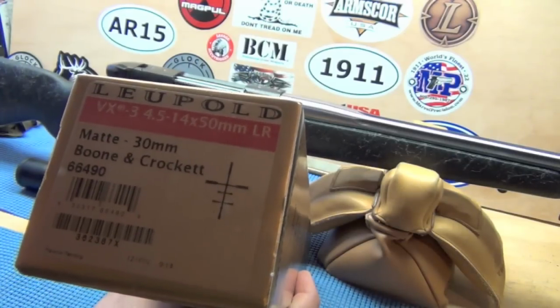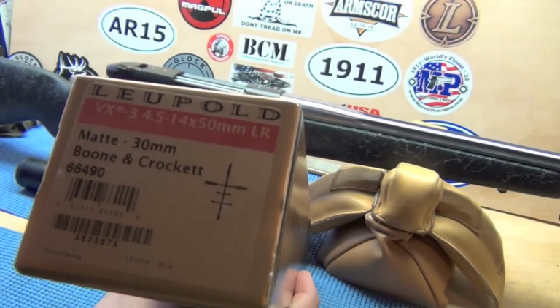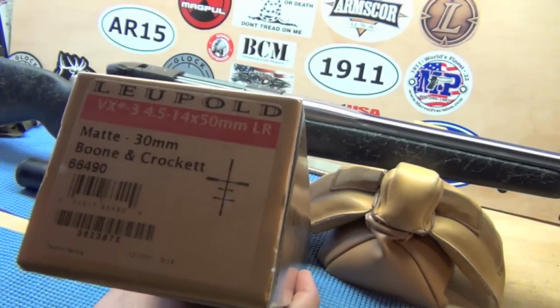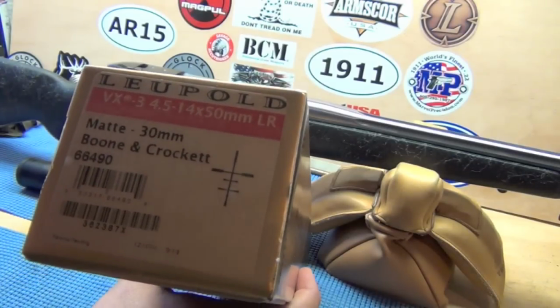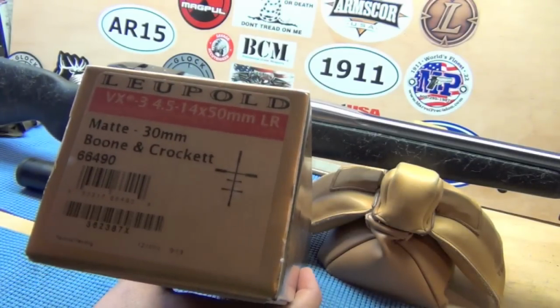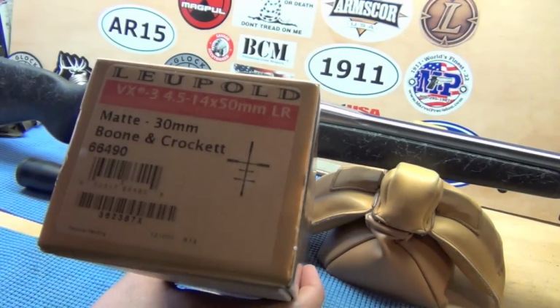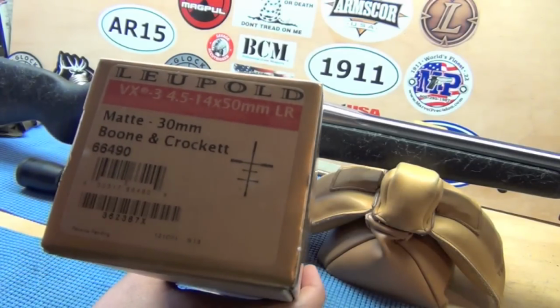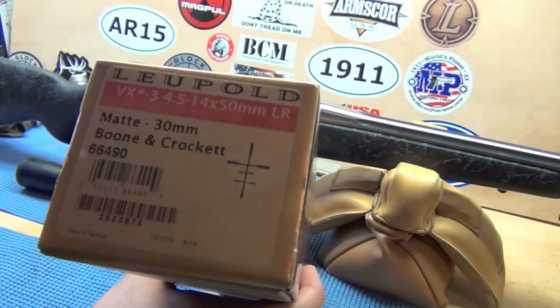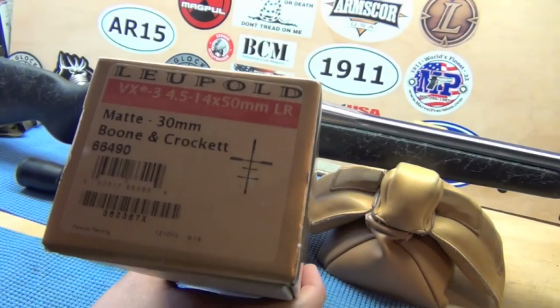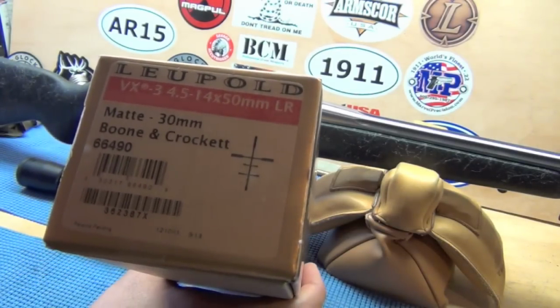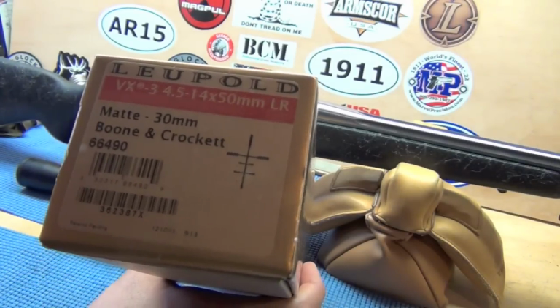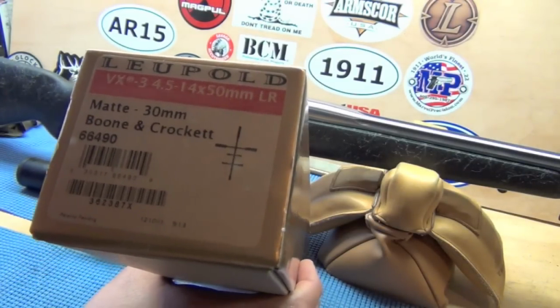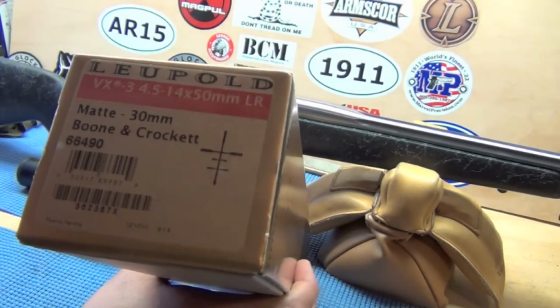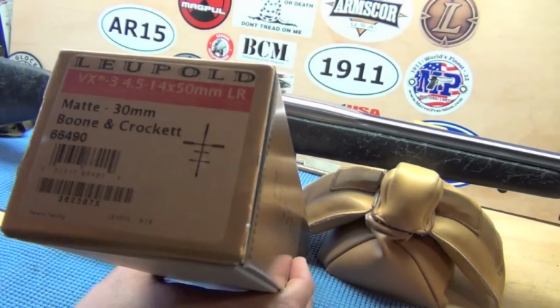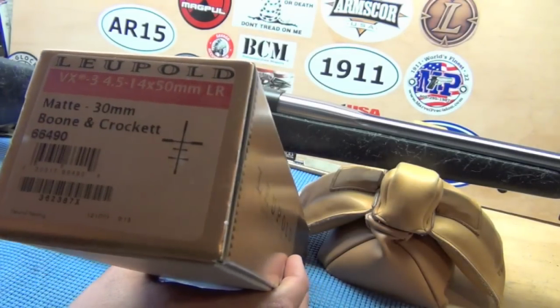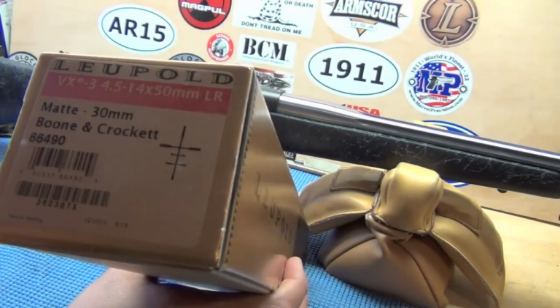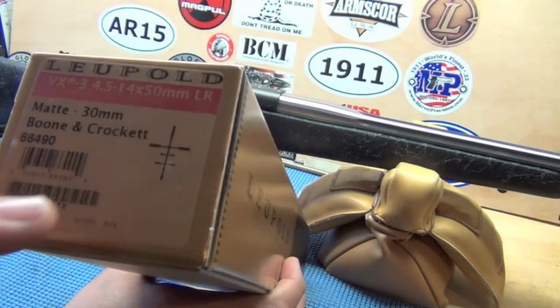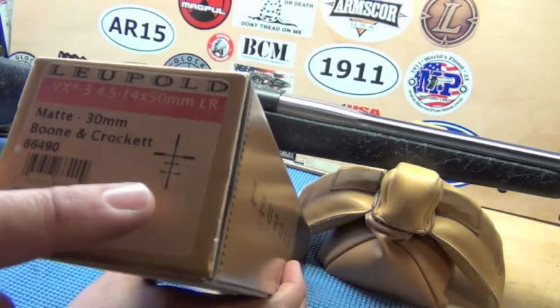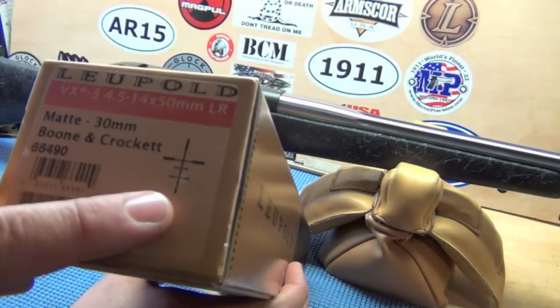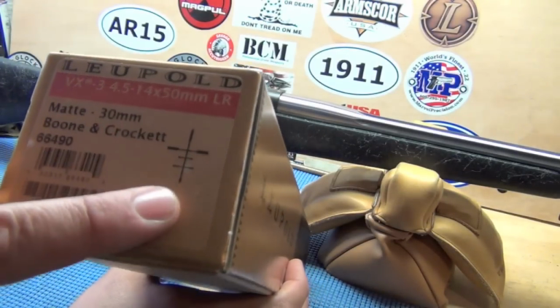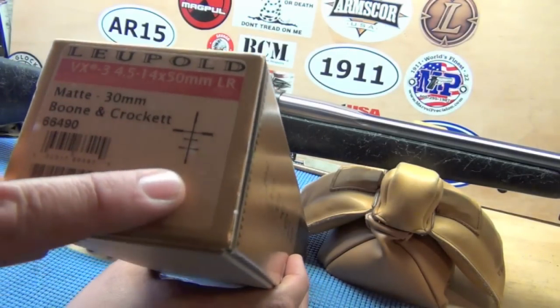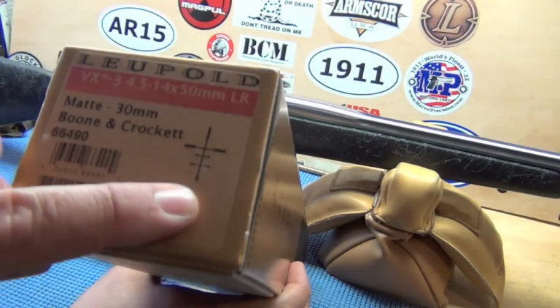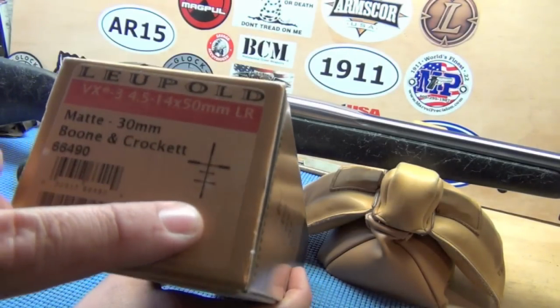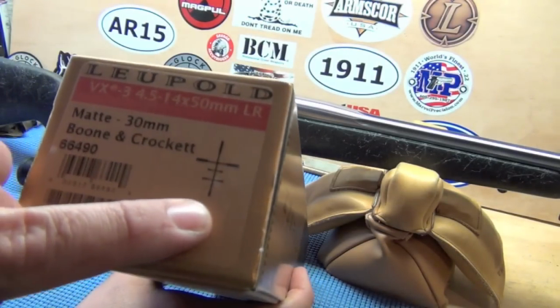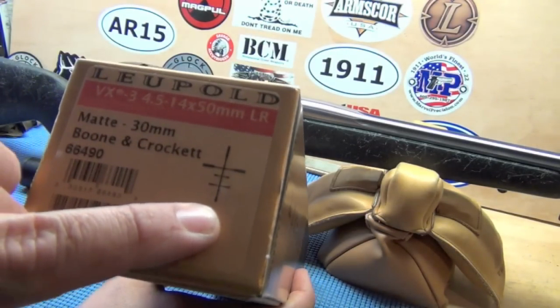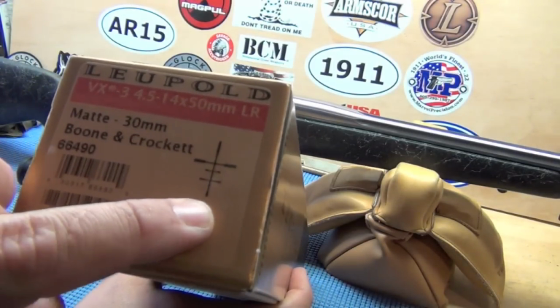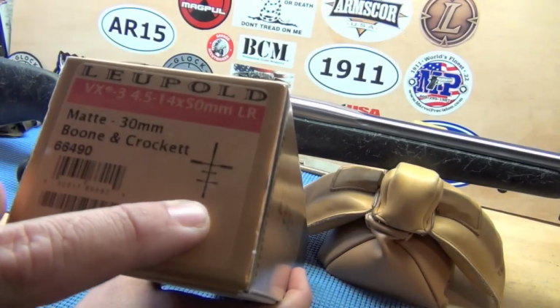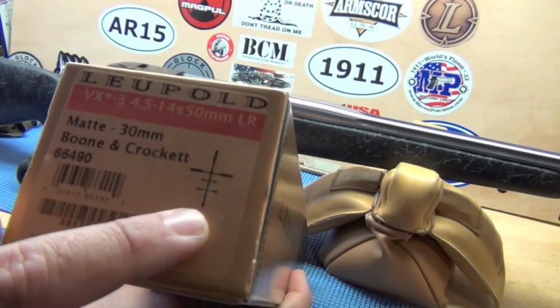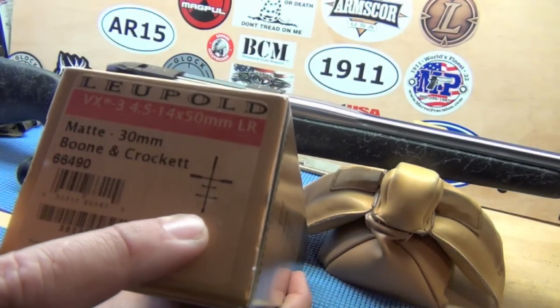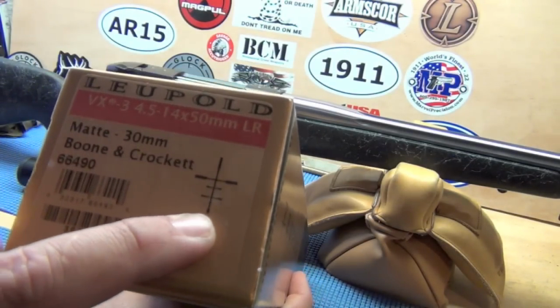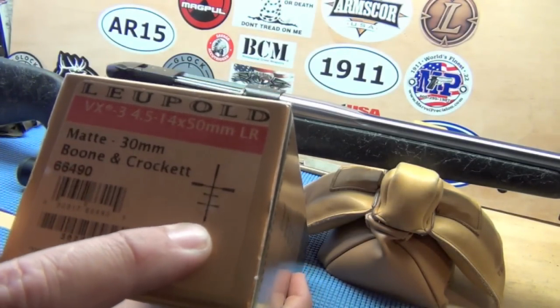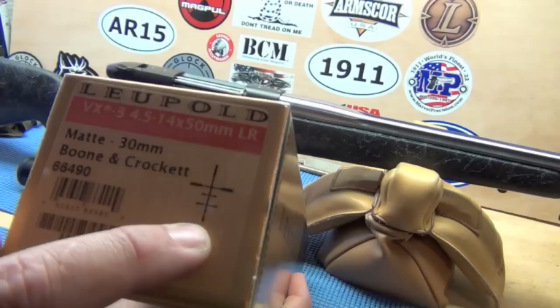With my .338 Win Mag I zero for 200 and then I have a 300 and 400-yard mark.